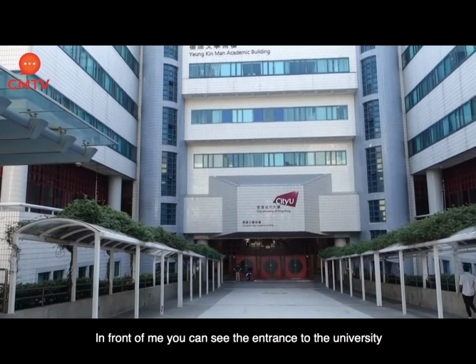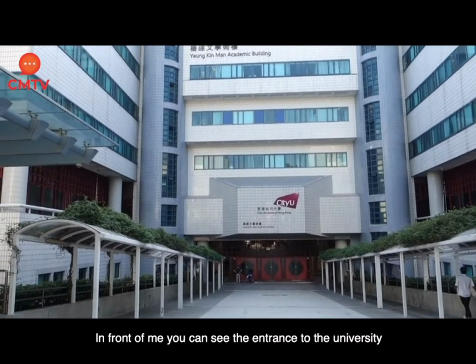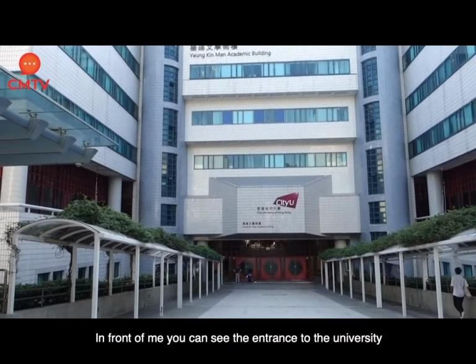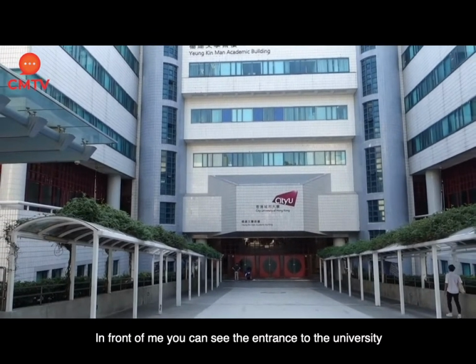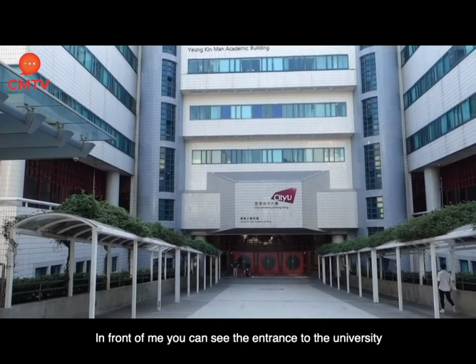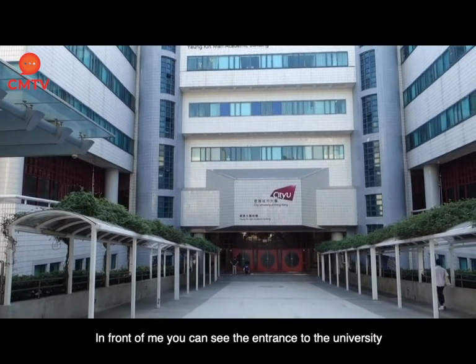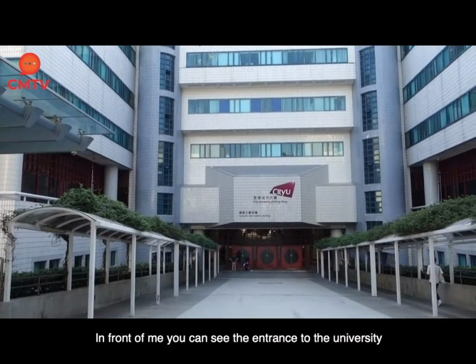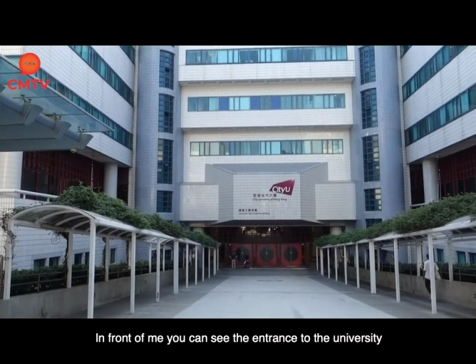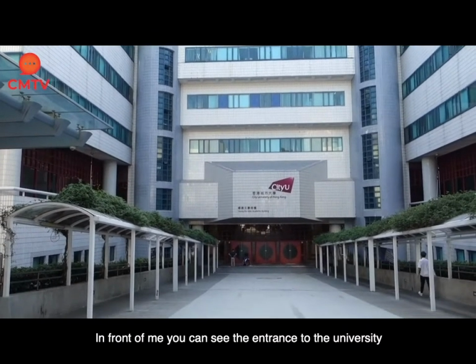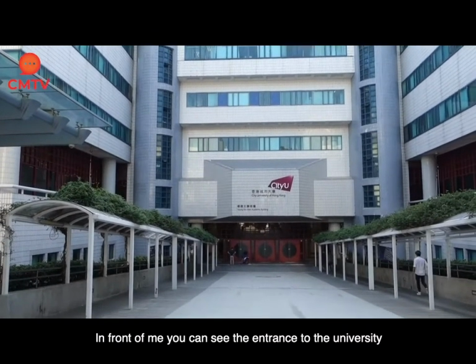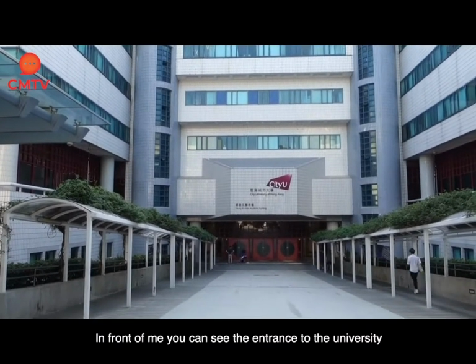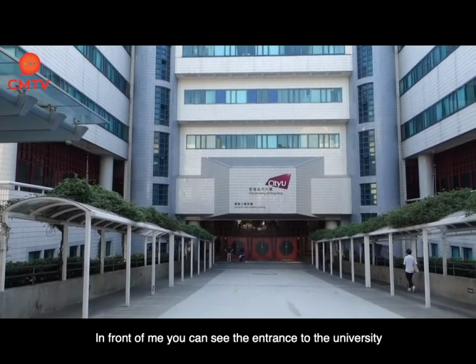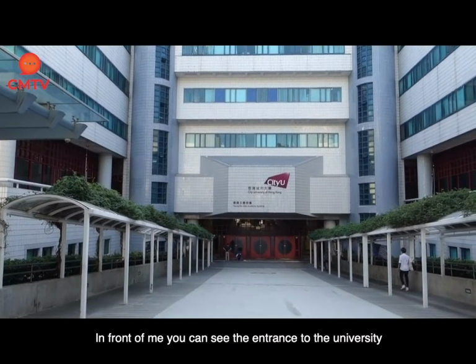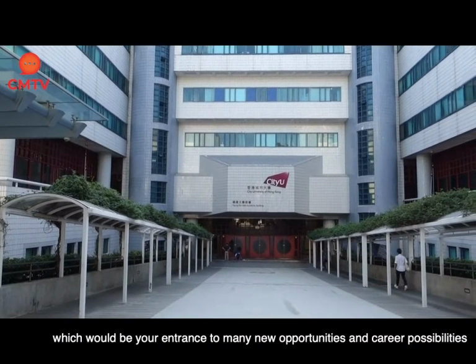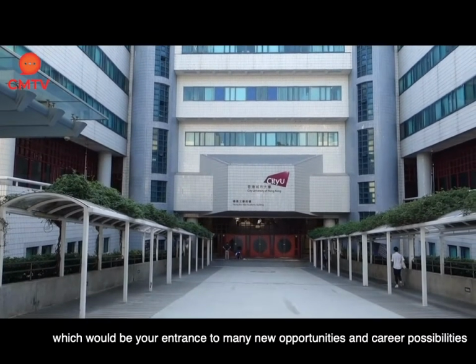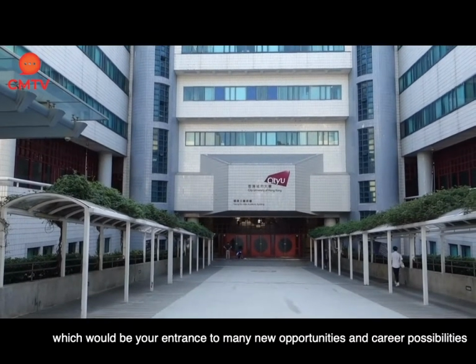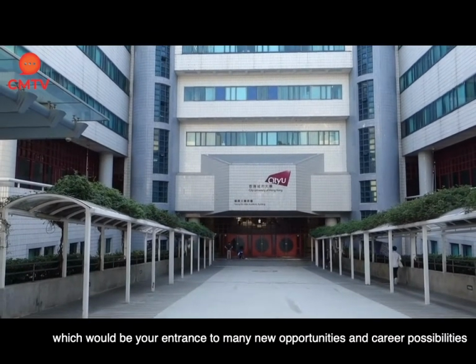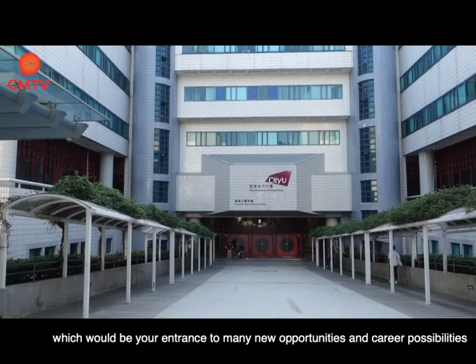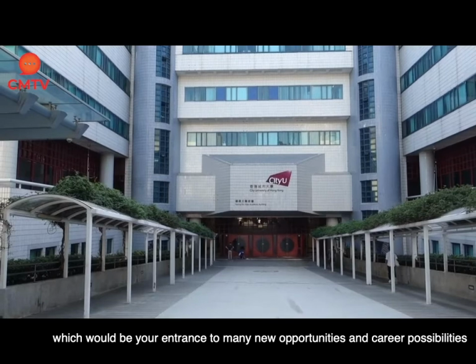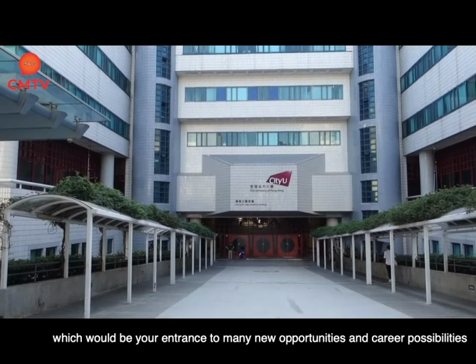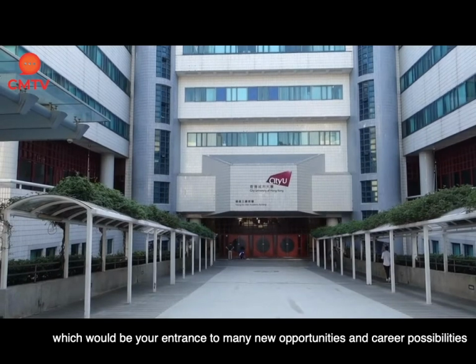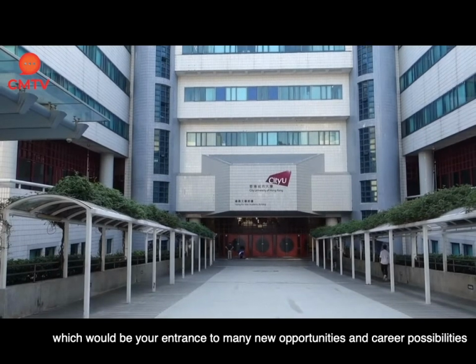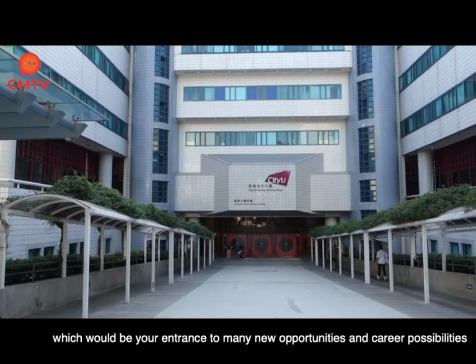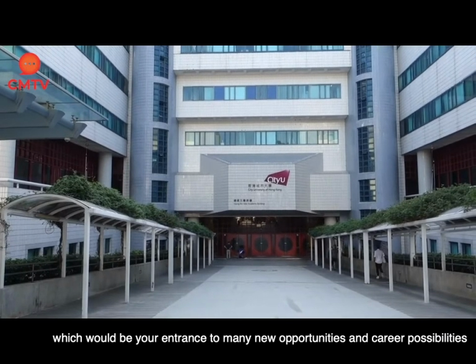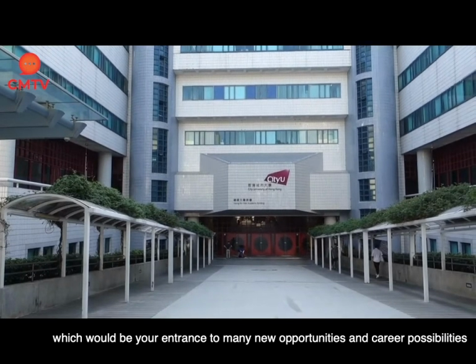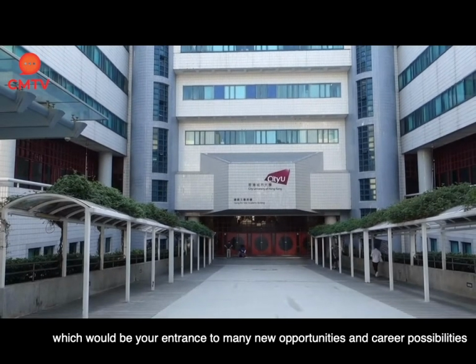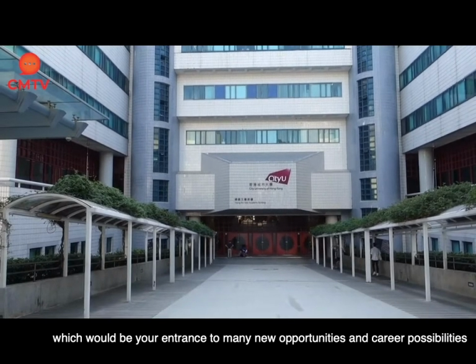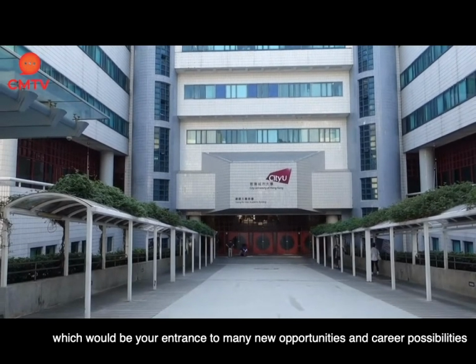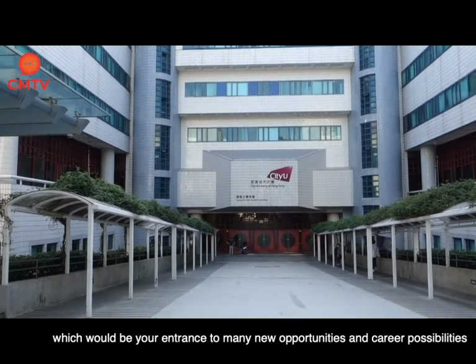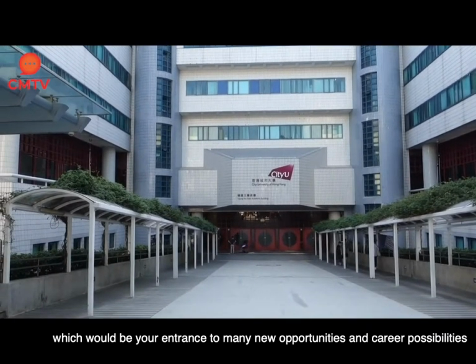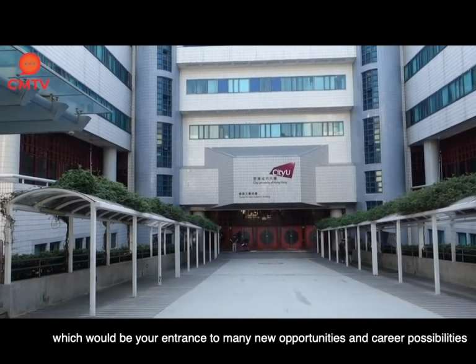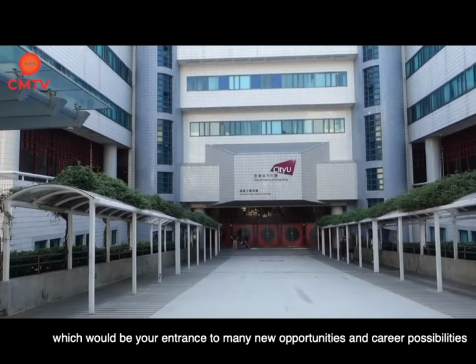In front of me you can see the entrance to the university, which would be your entrance to many new opportunities and career possibilities.